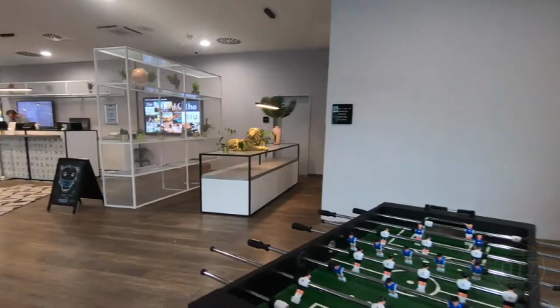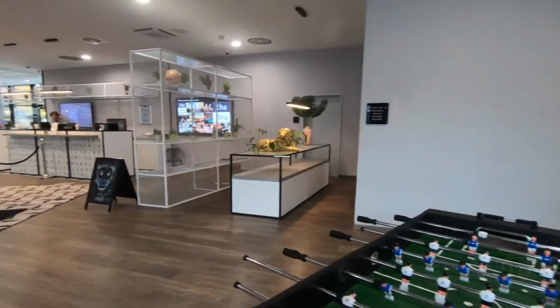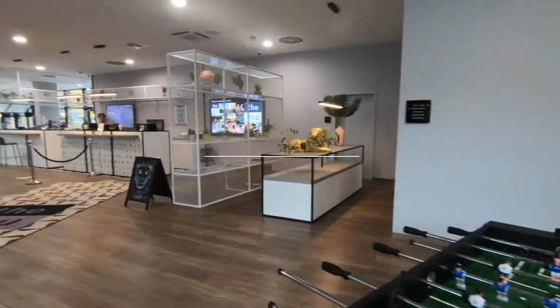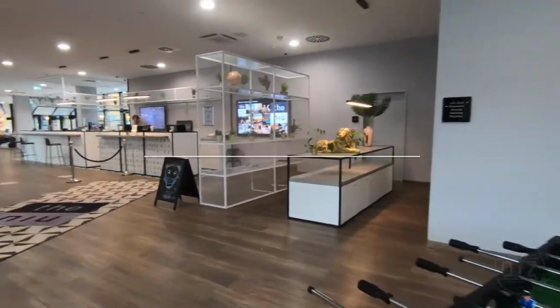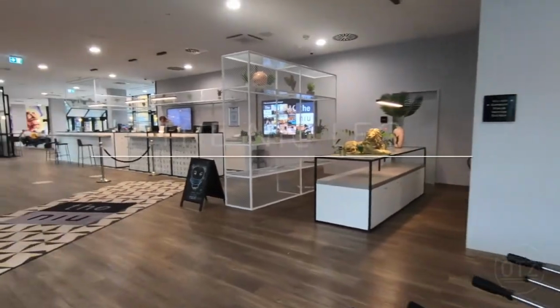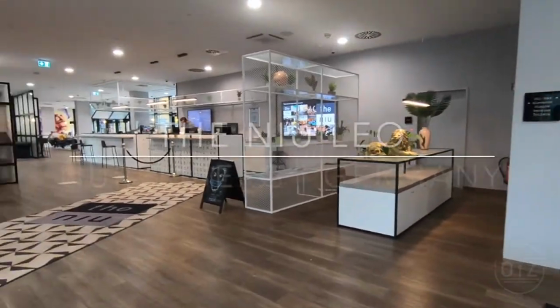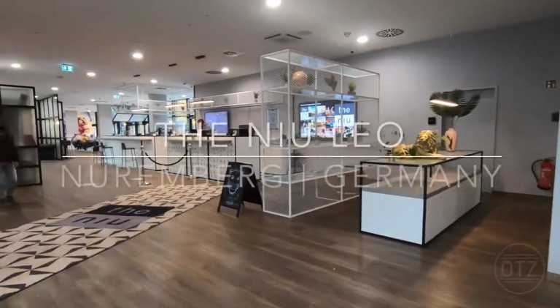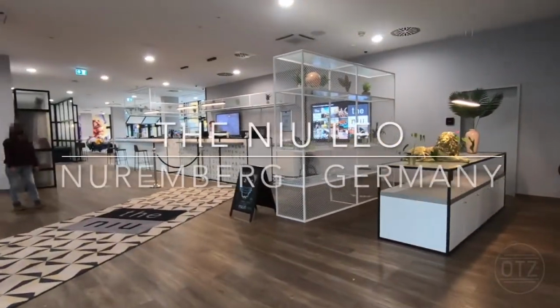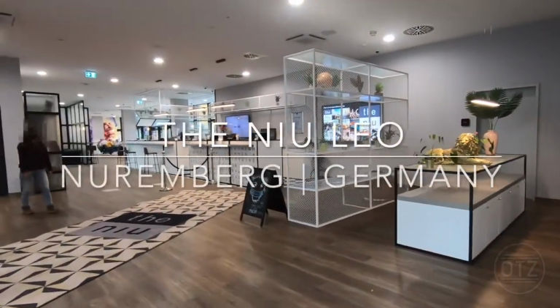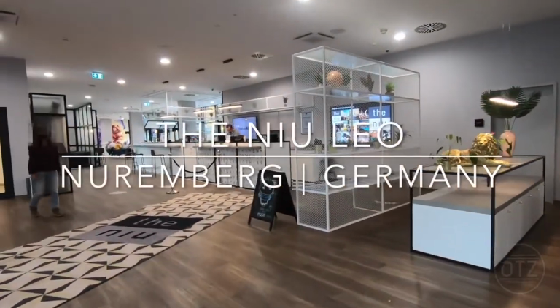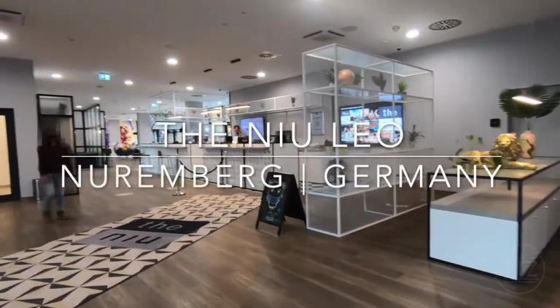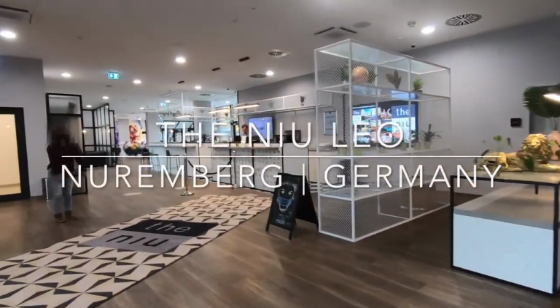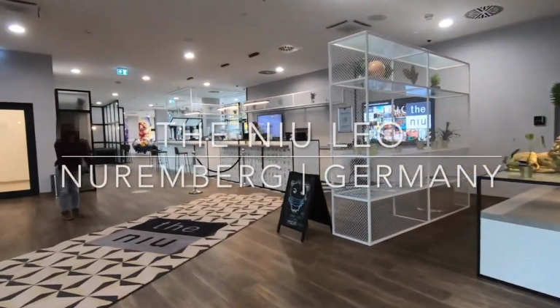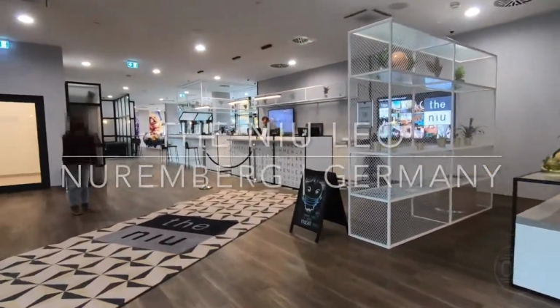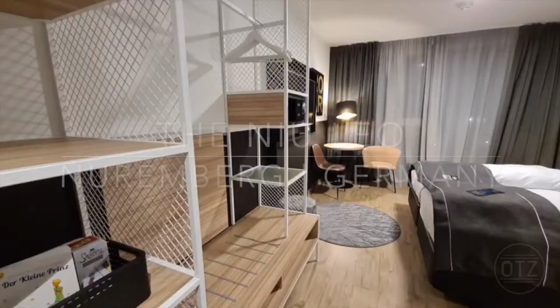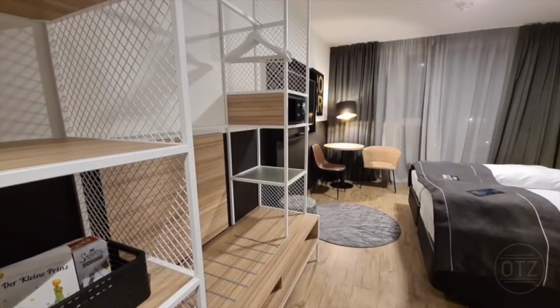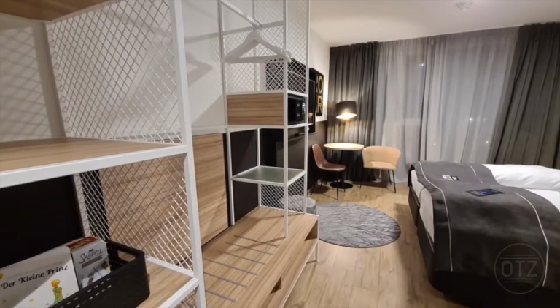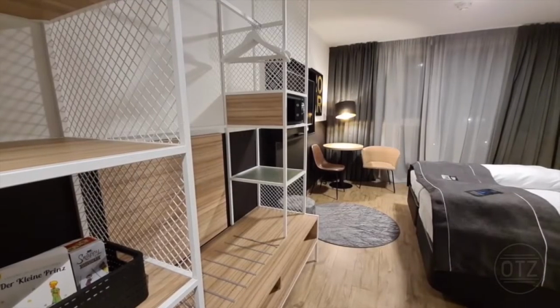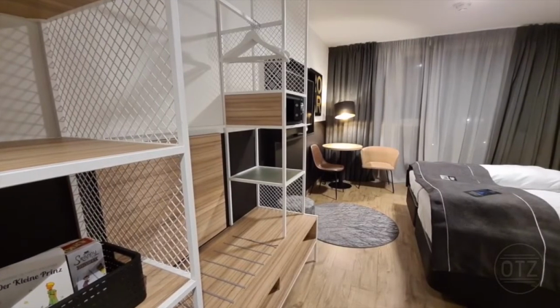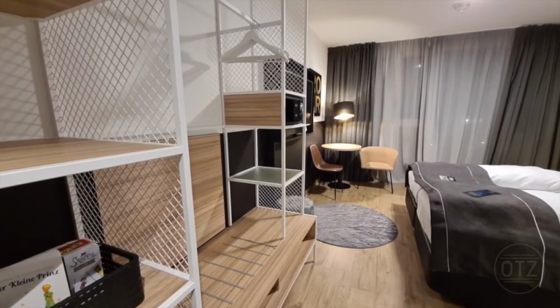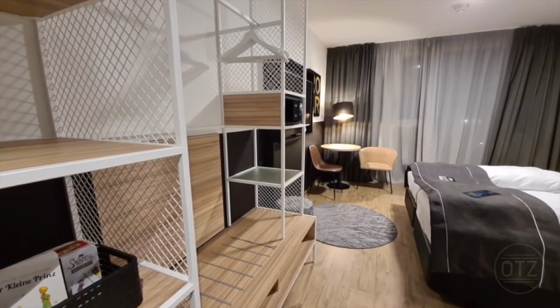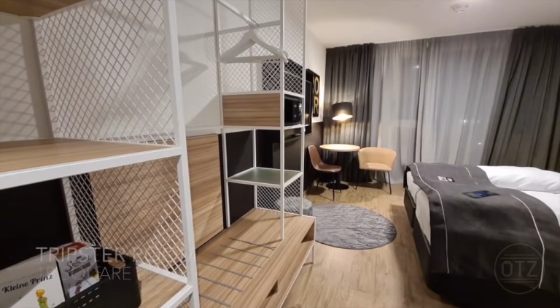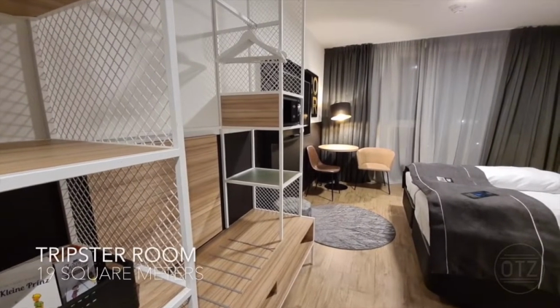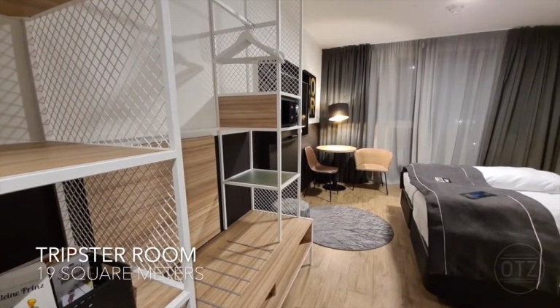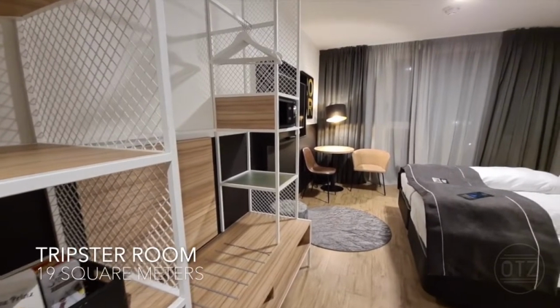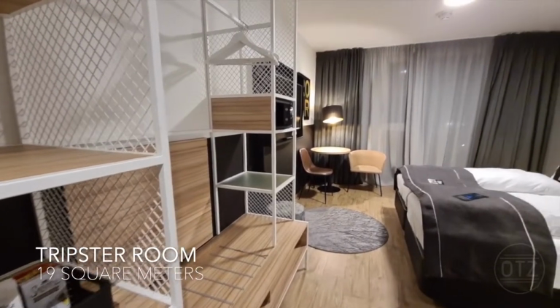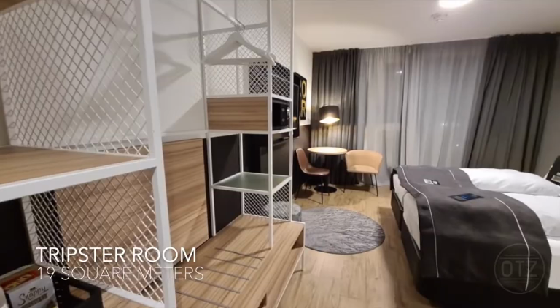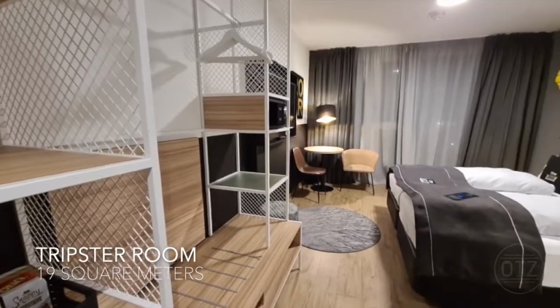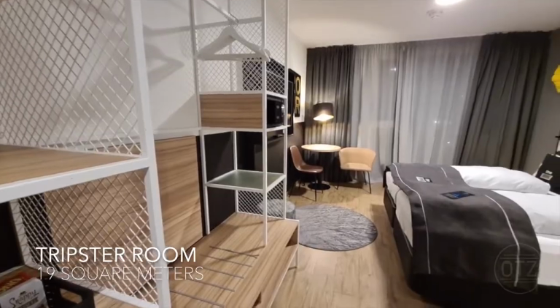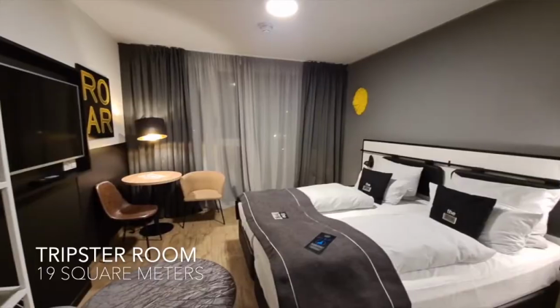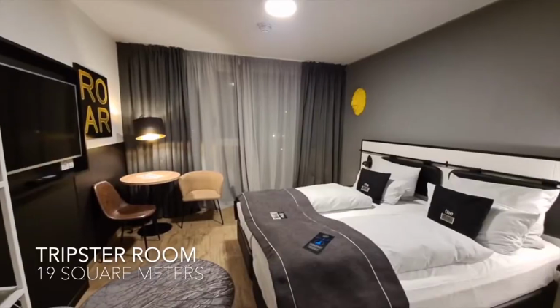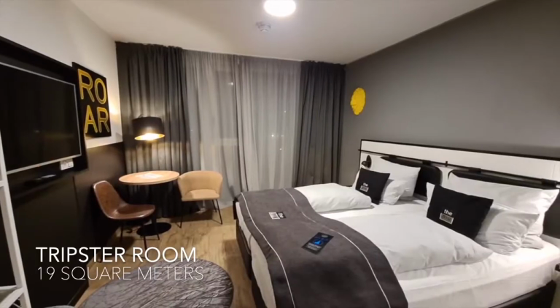Hey guys, The Orient Traveler Z here. Today we're at the New Leo Hotel located in Nuremberg, Germany.